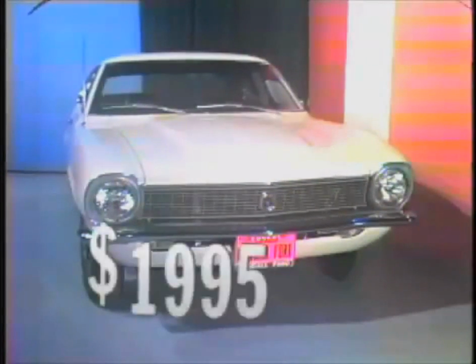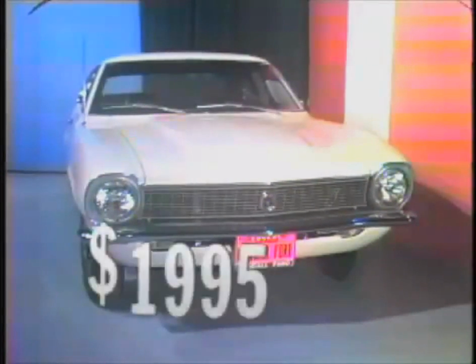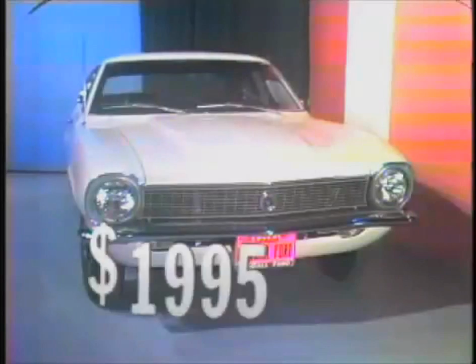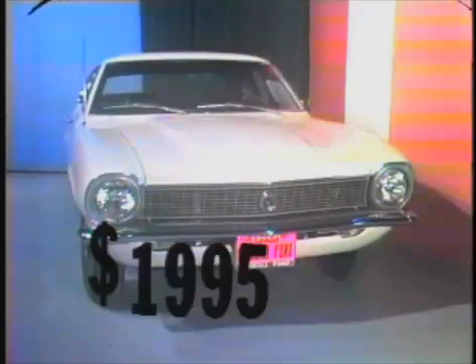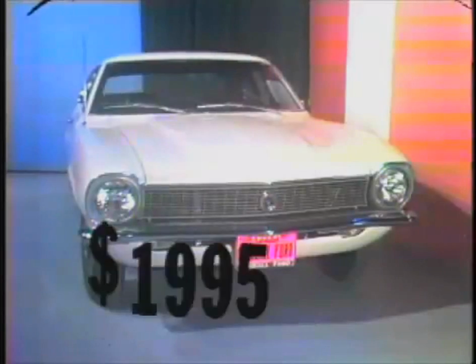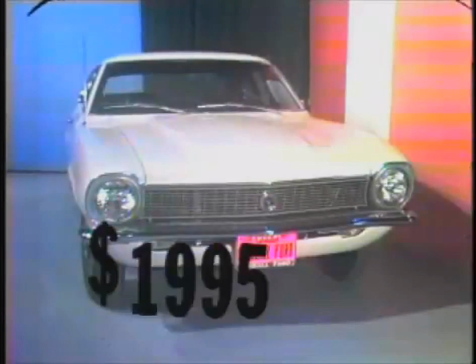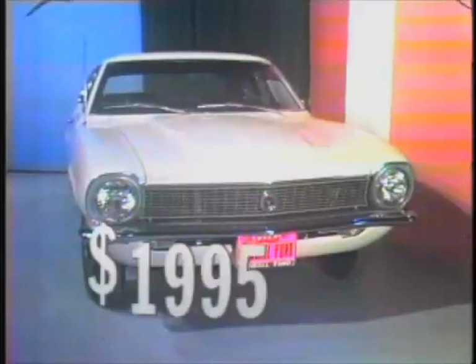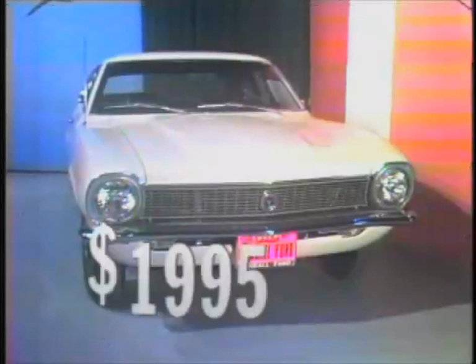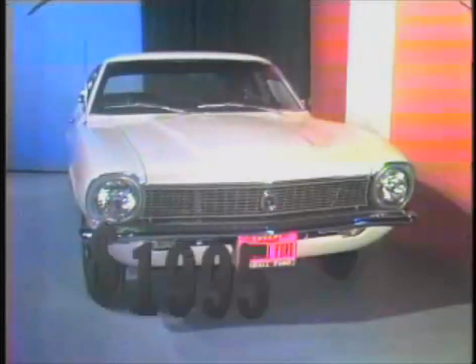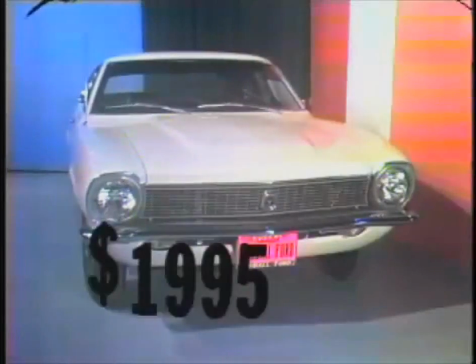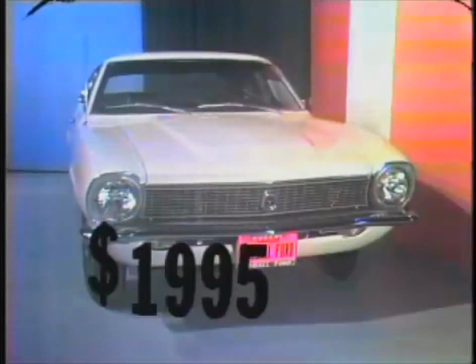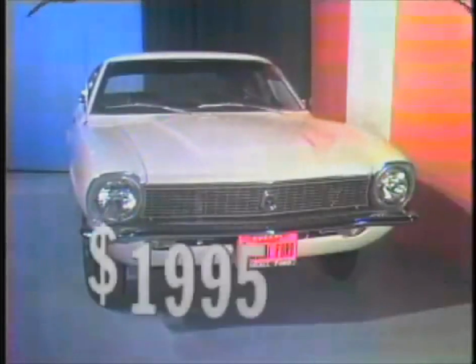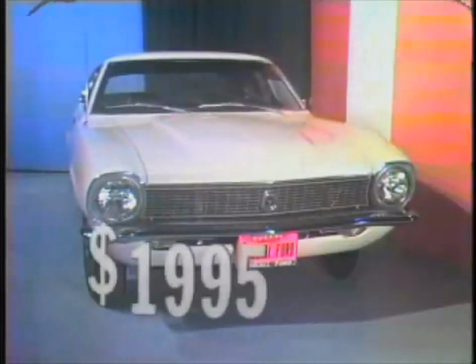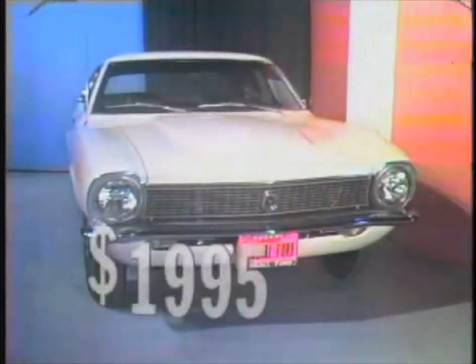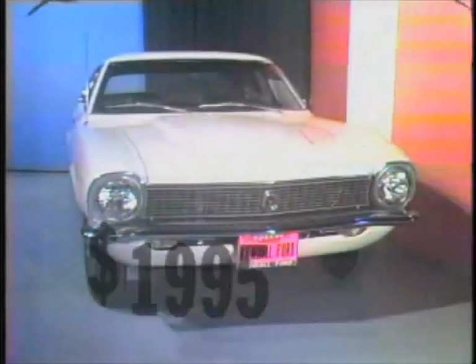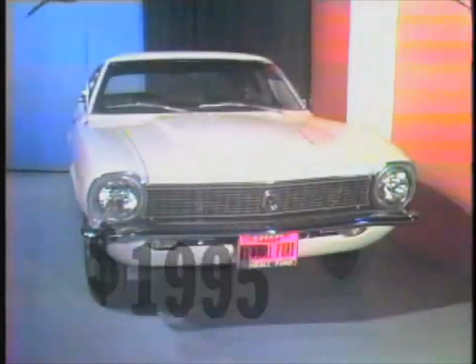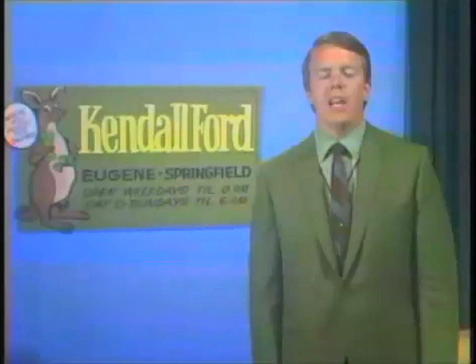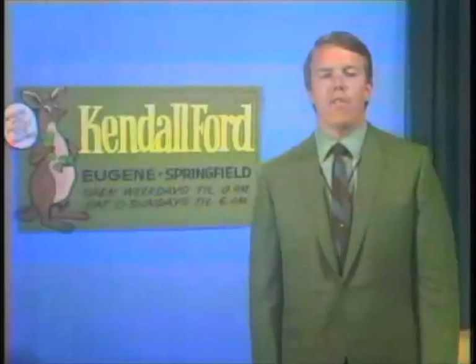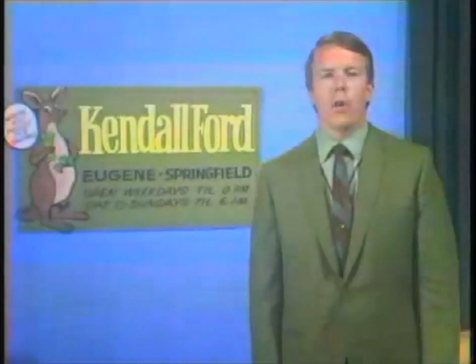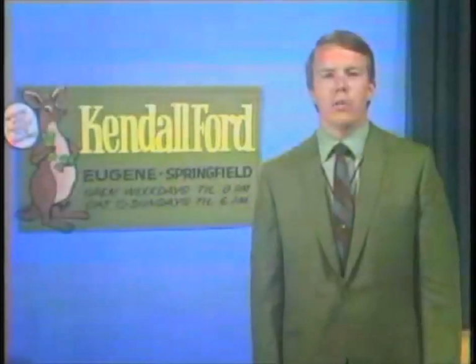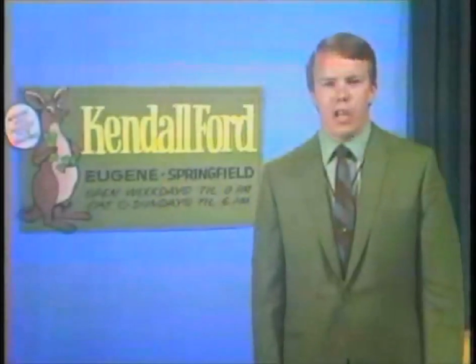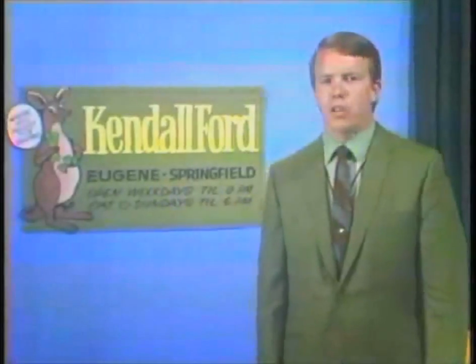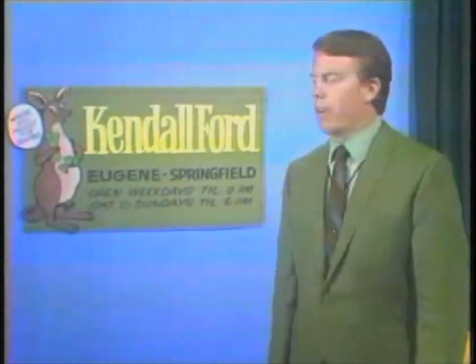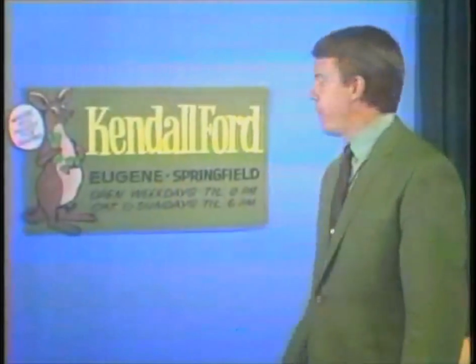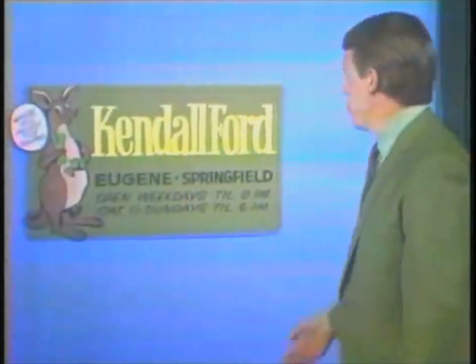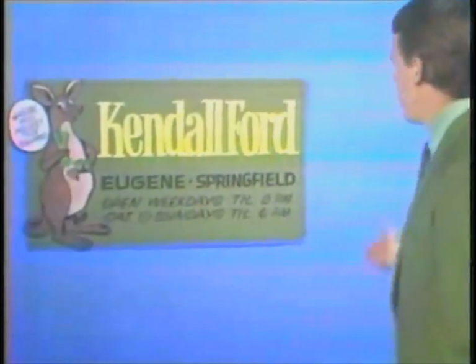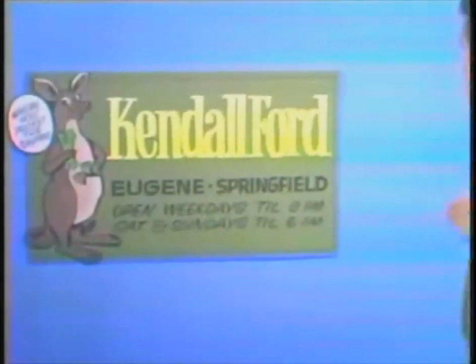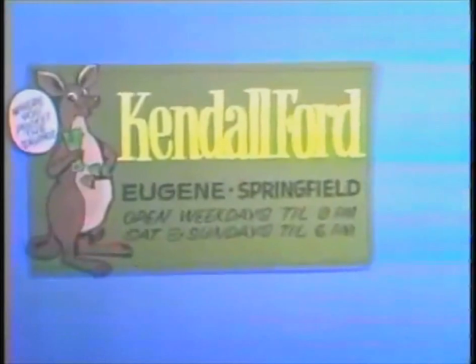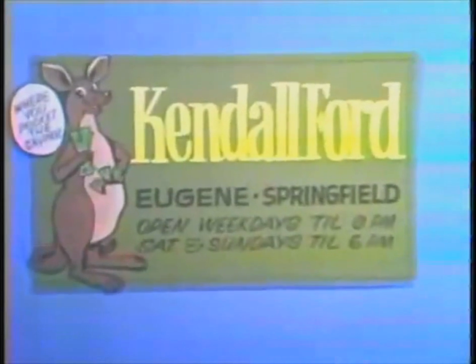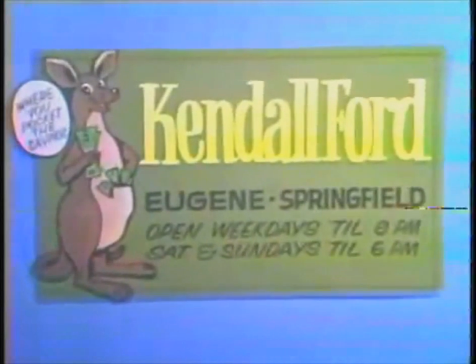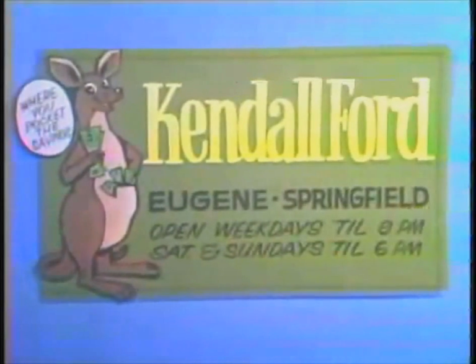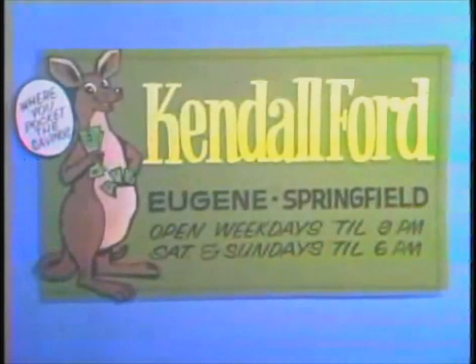Total cost. Complete with full factory equipment, ready for immediate delivery at Kendall Ford, Eugene or Springfield, where you pocket the savings.